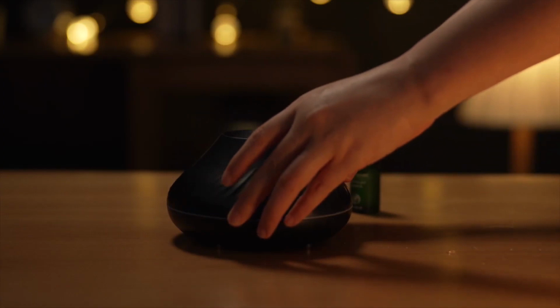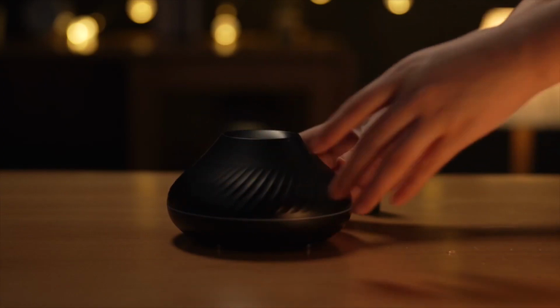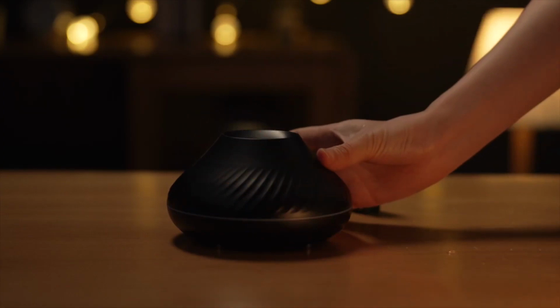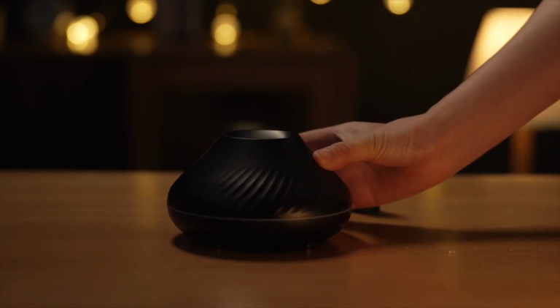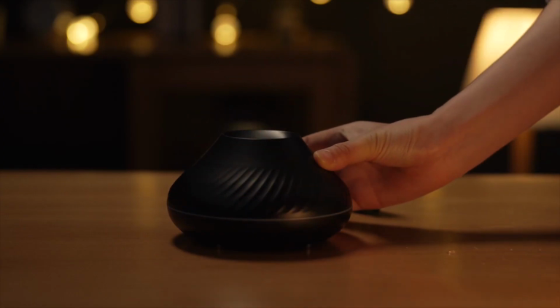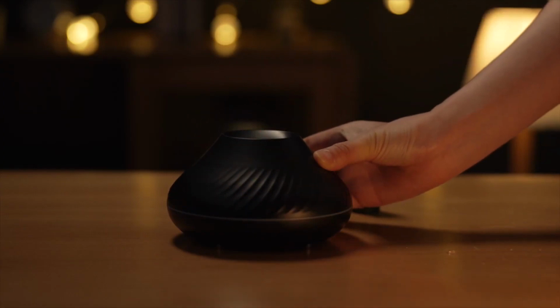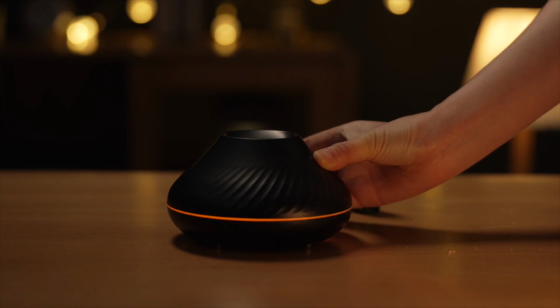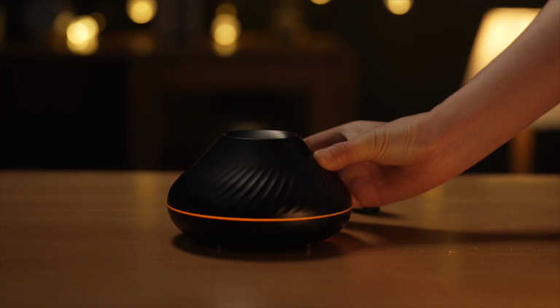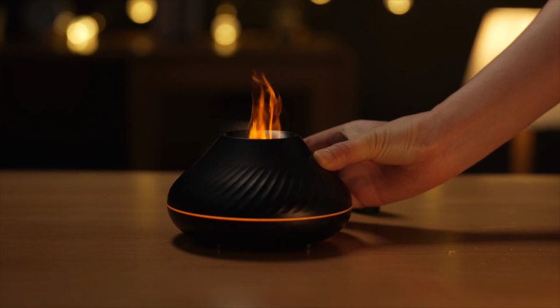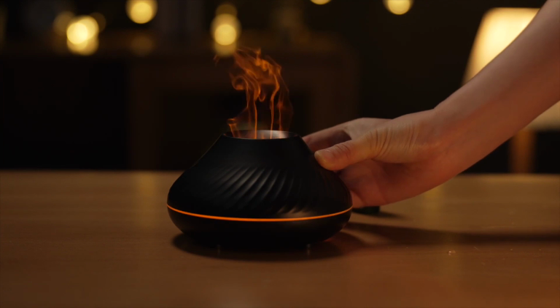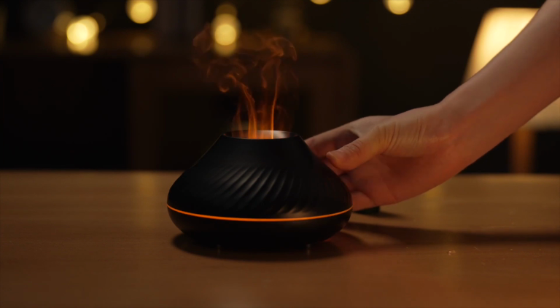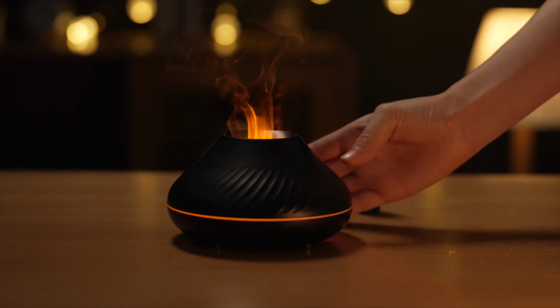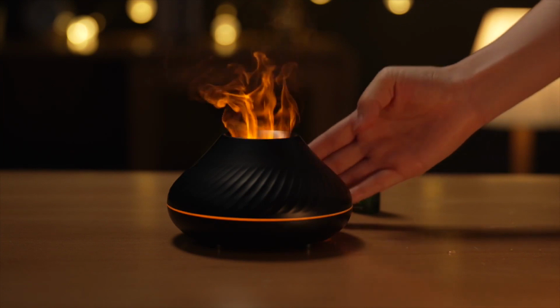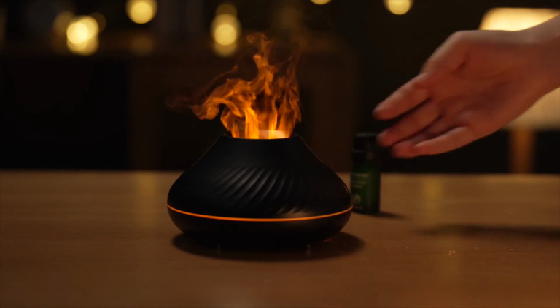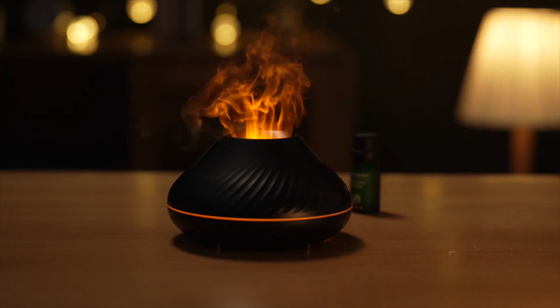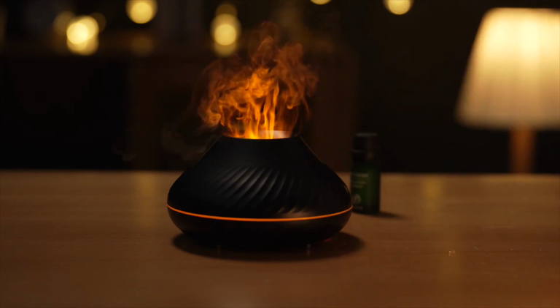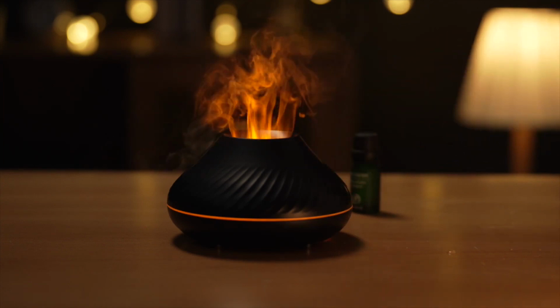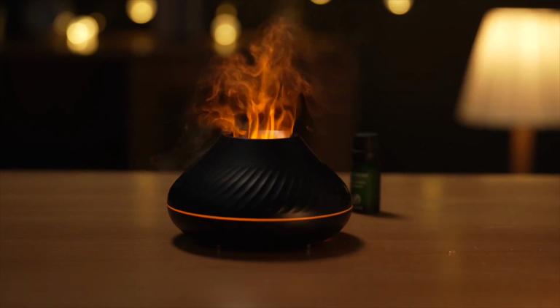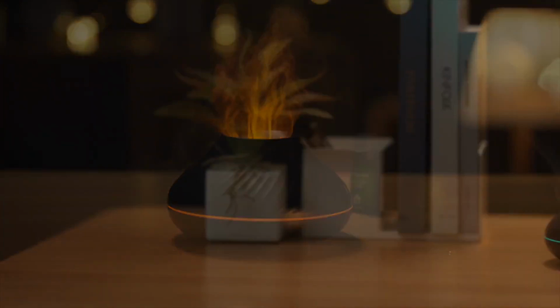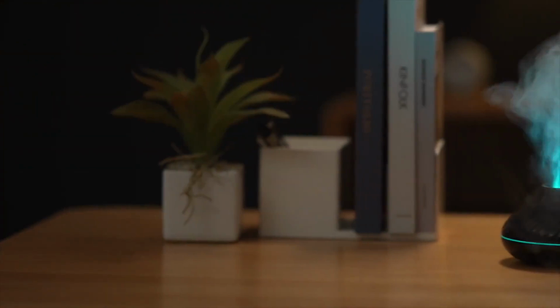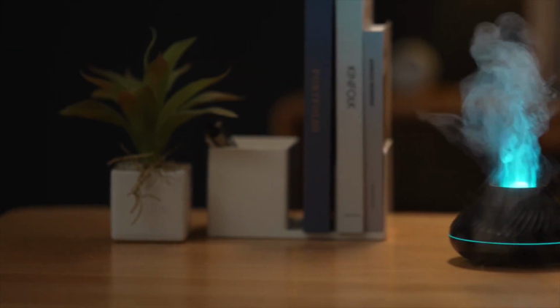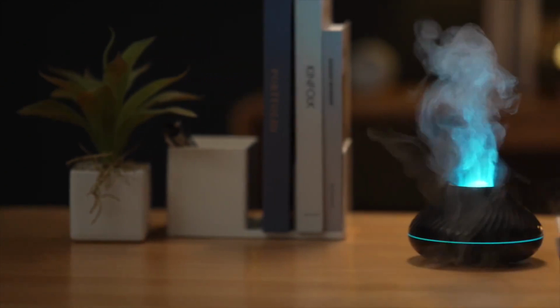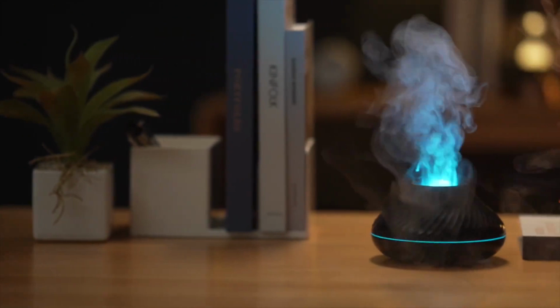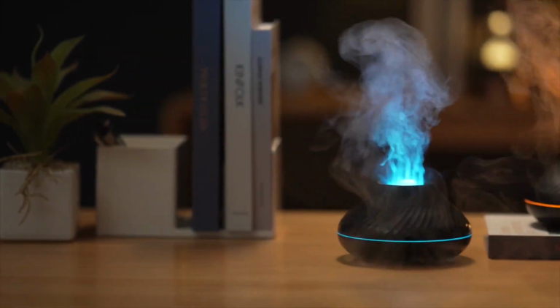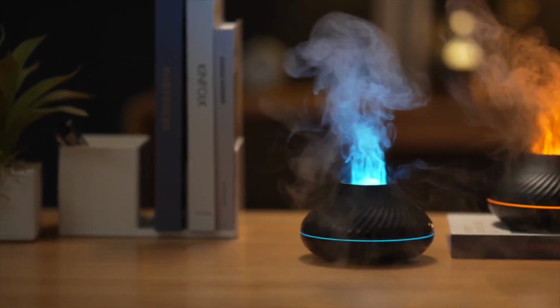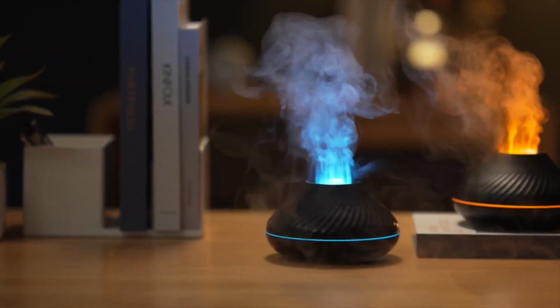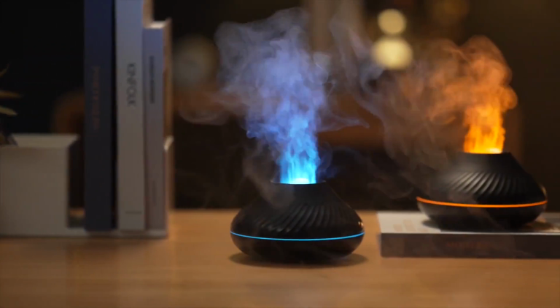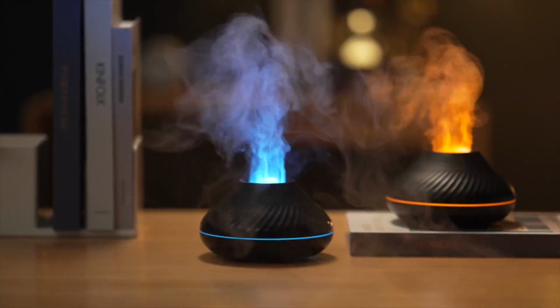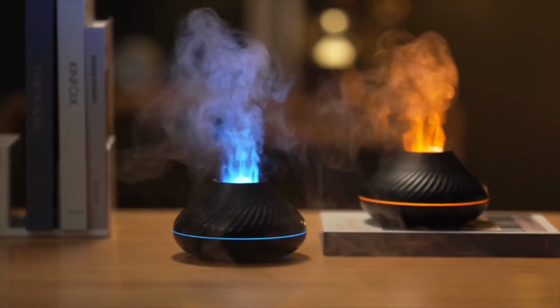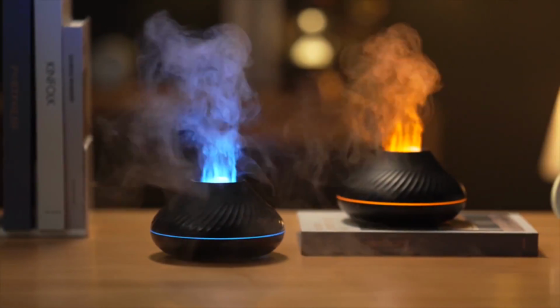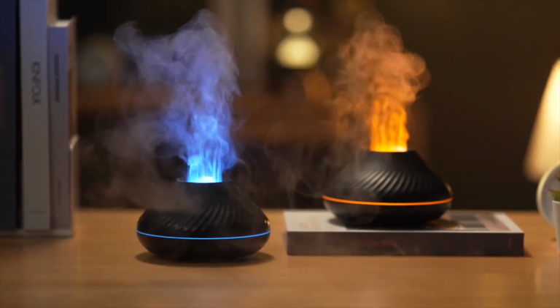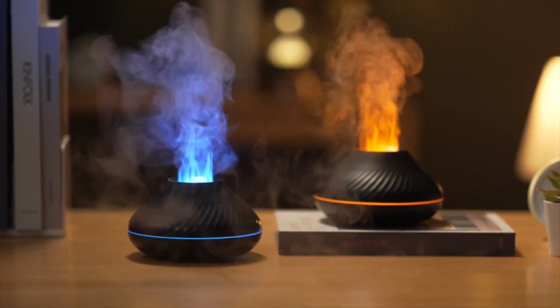It is easy to use: simply press the left button to turn on the diffuser, press the right button once to turn on the yellow light, and press the button a second time to change to 7 Color Mode.